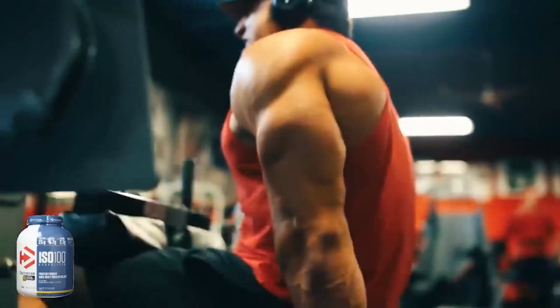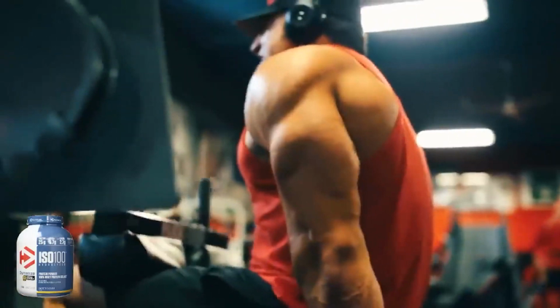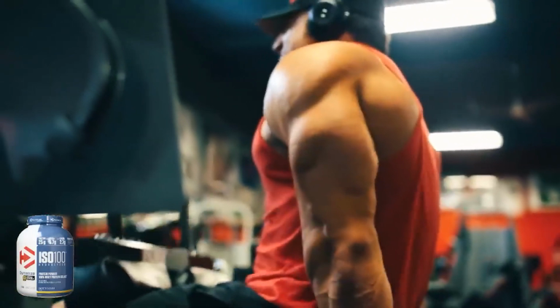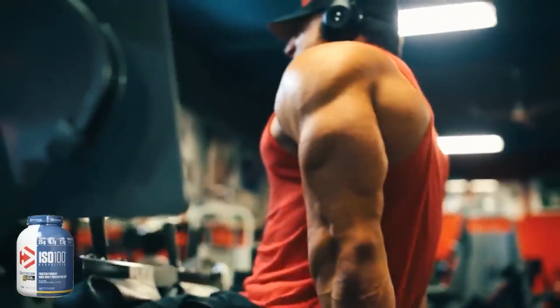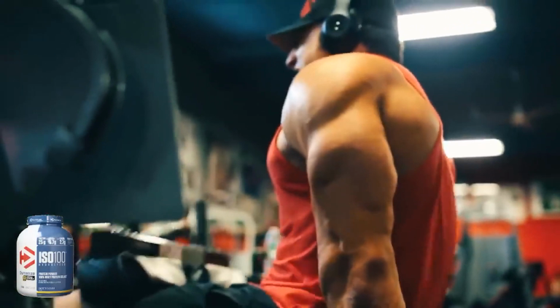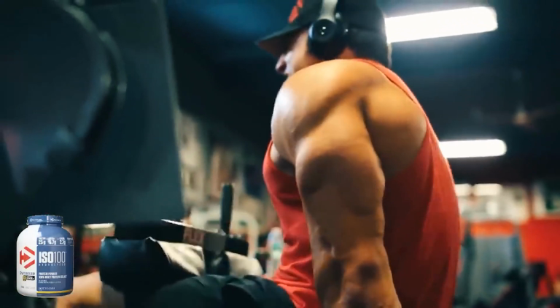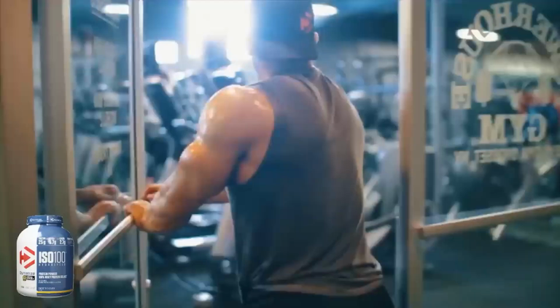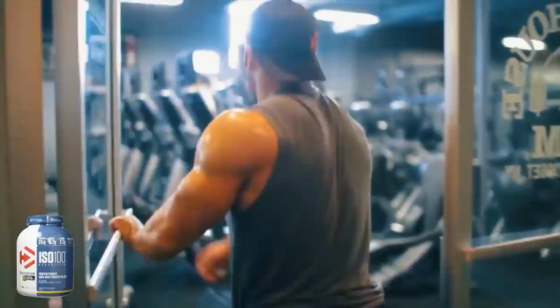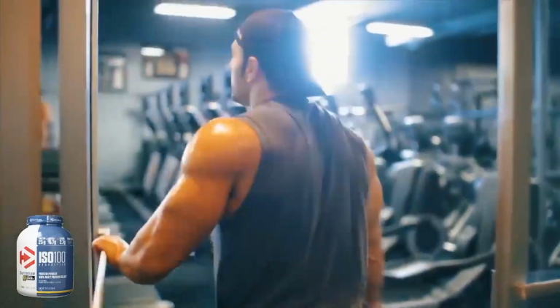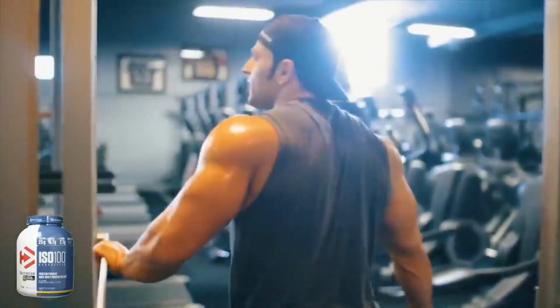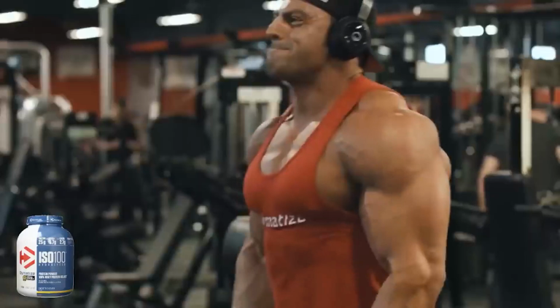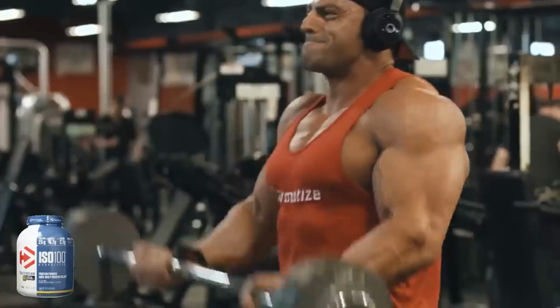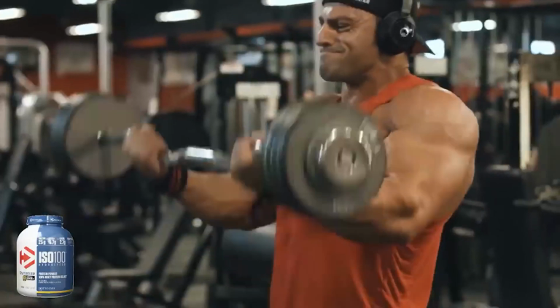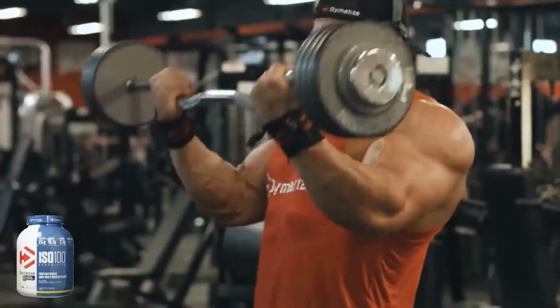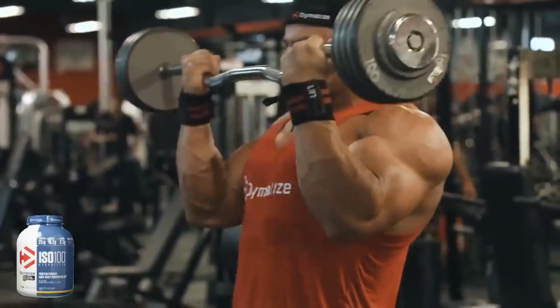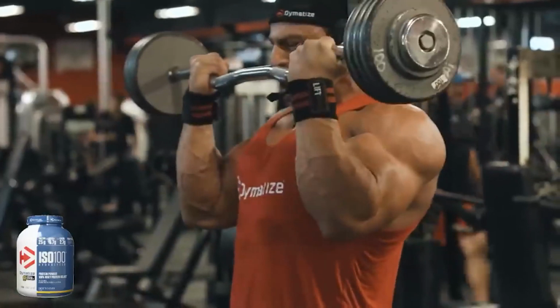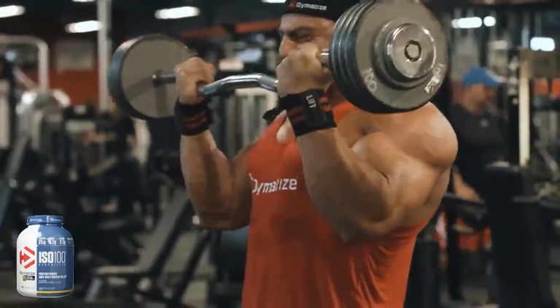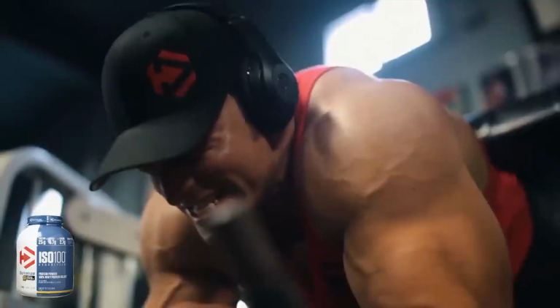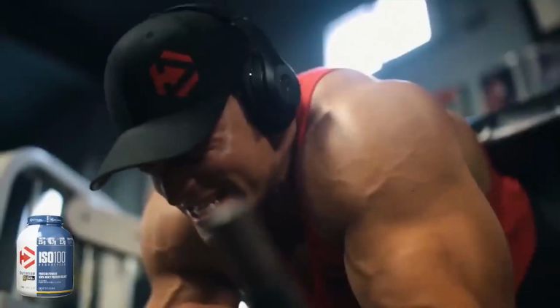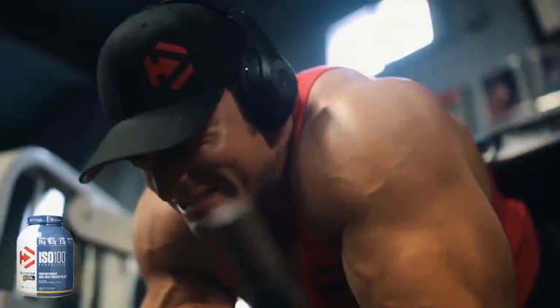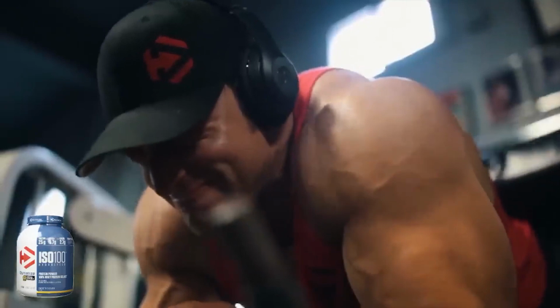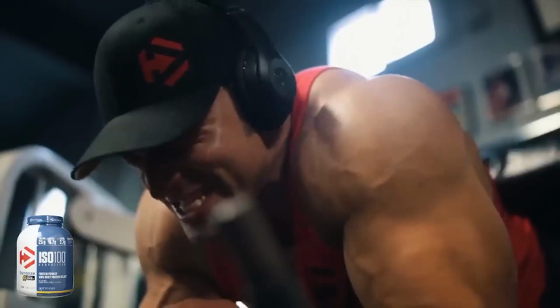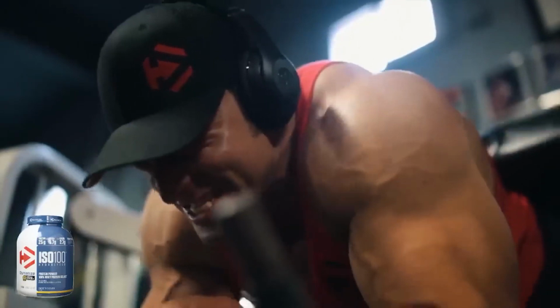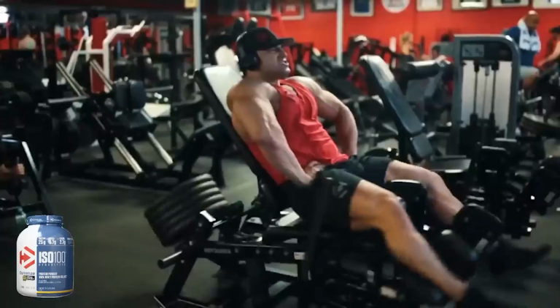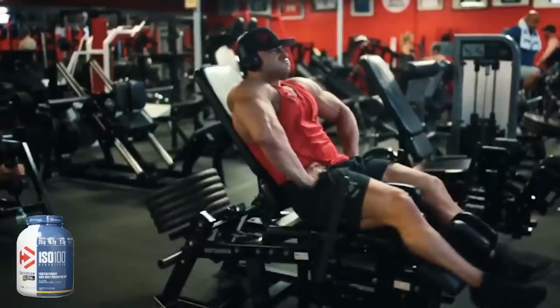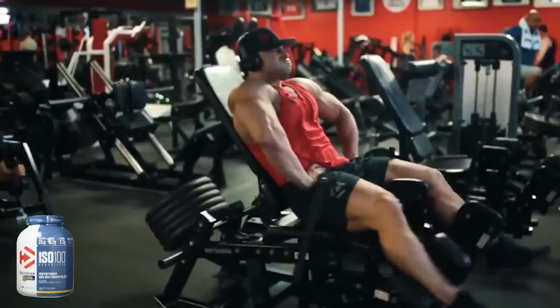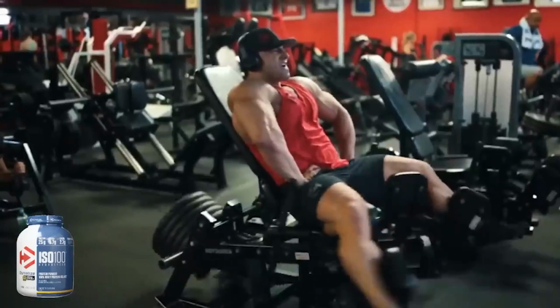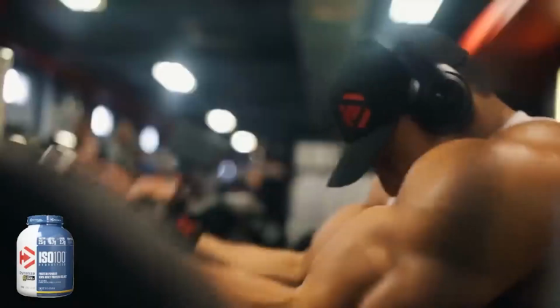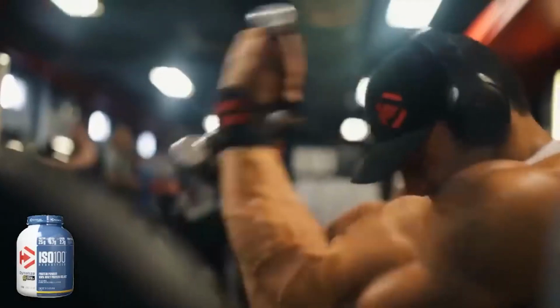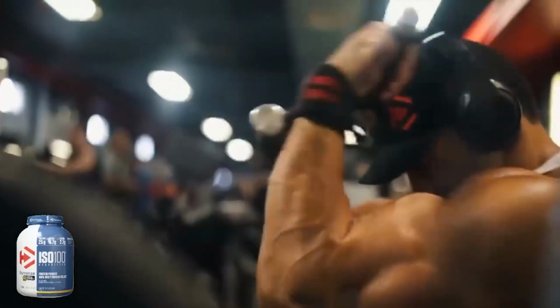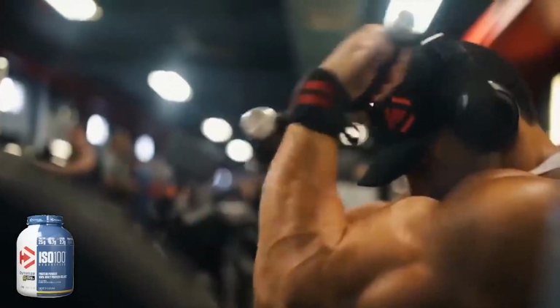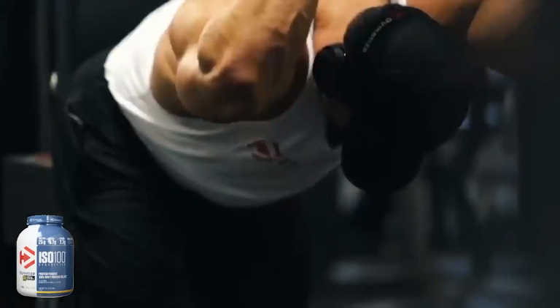With such a low level of sodium at 50 milligrams per serving and less than one gram of sugar per serving, it's hard to make a product still taste good.